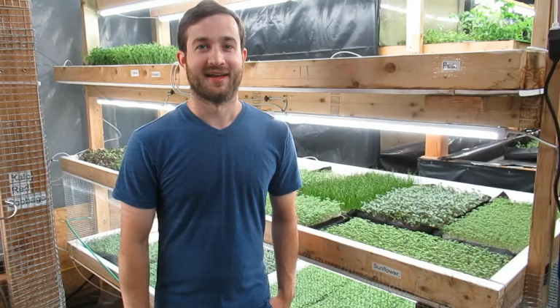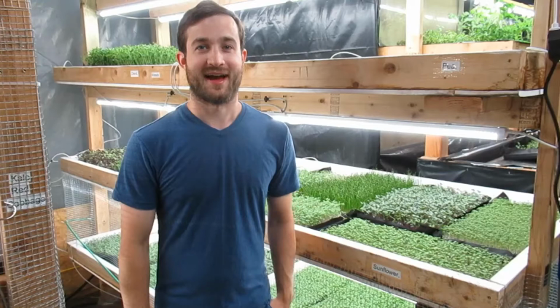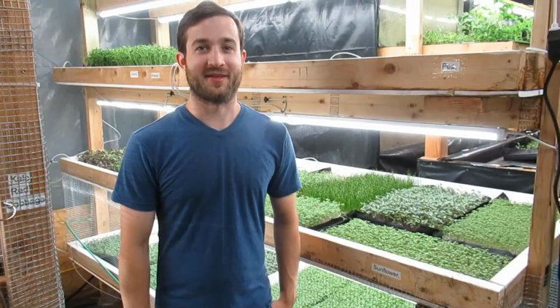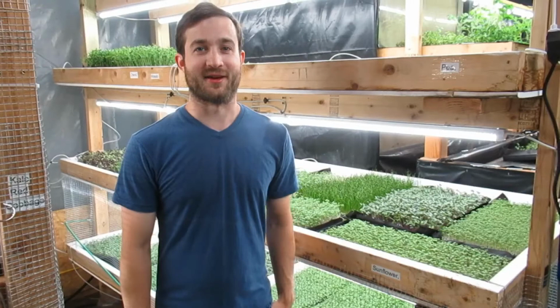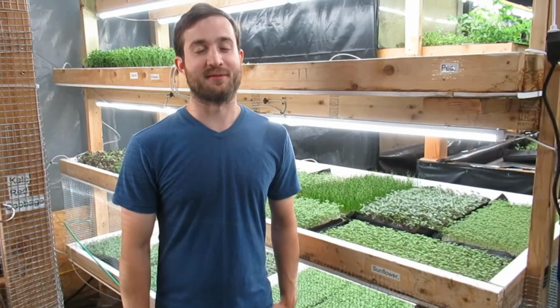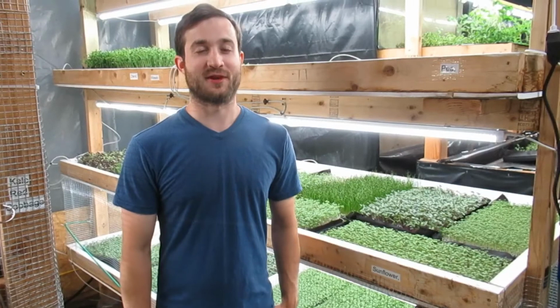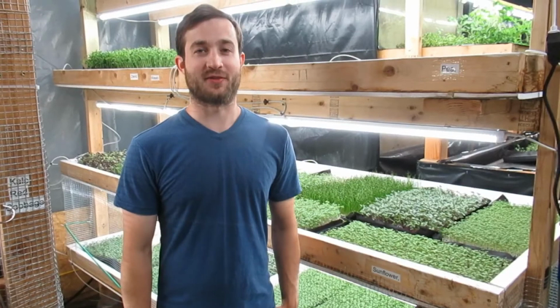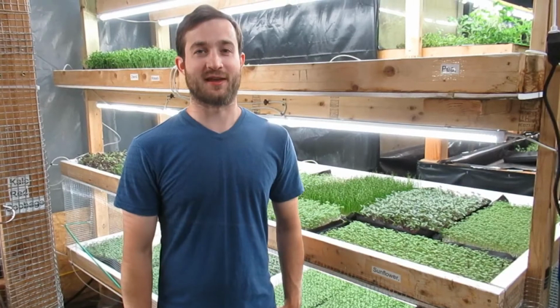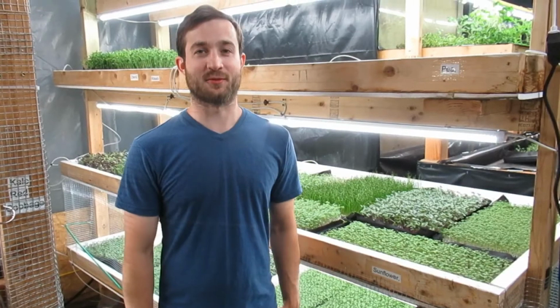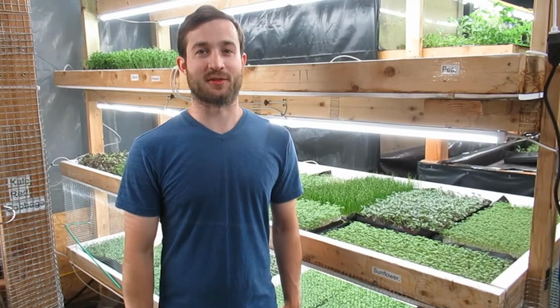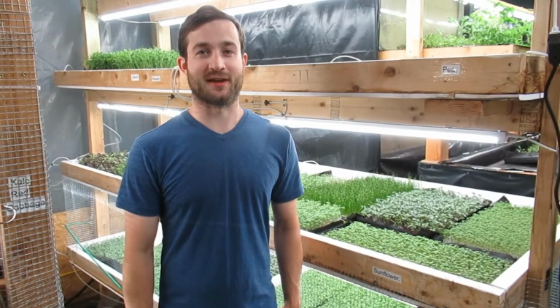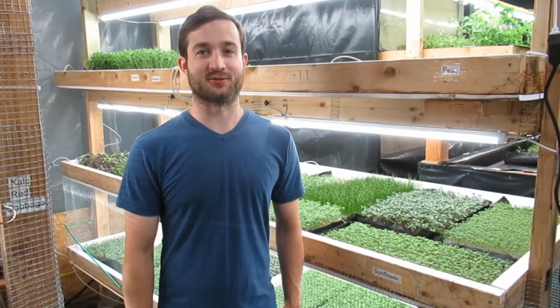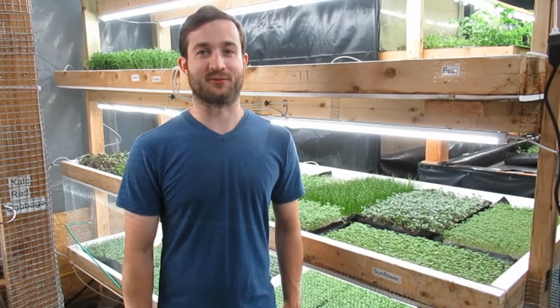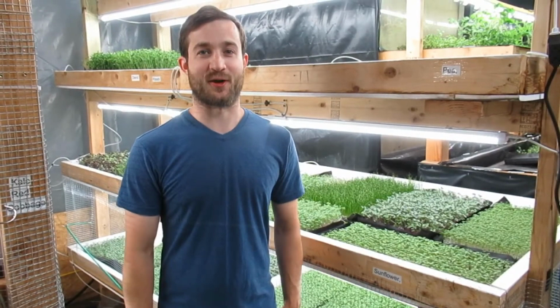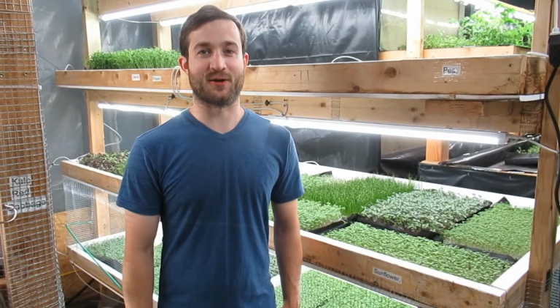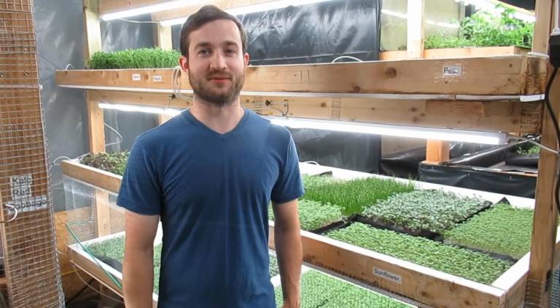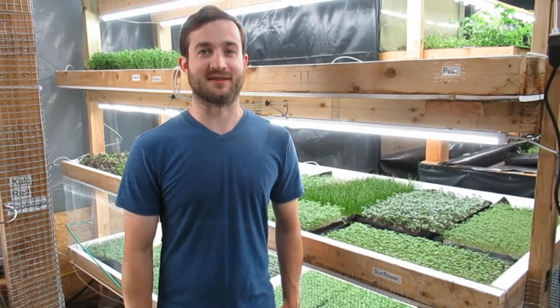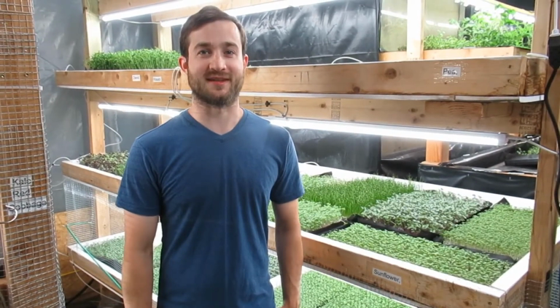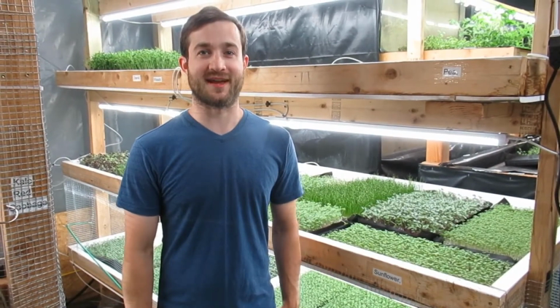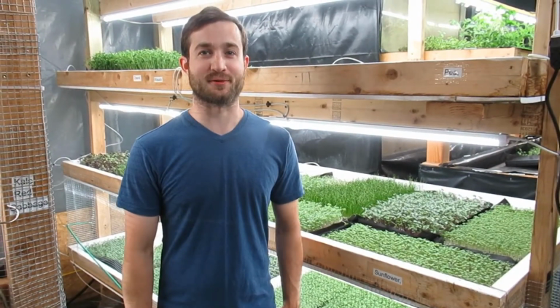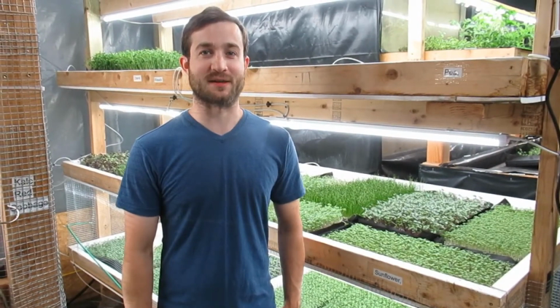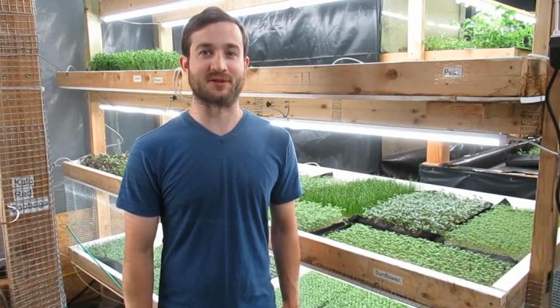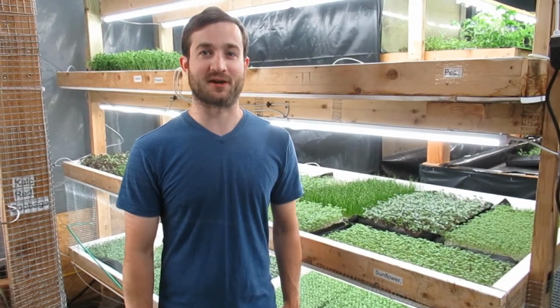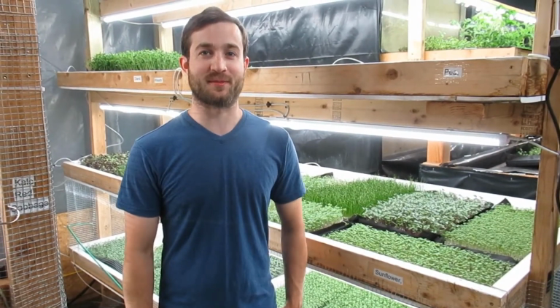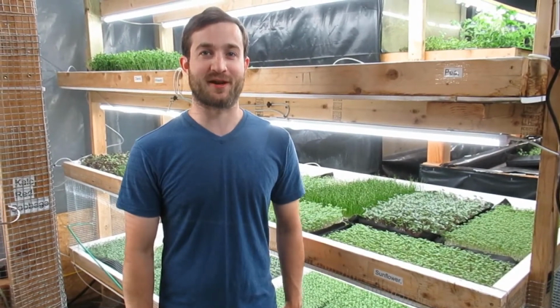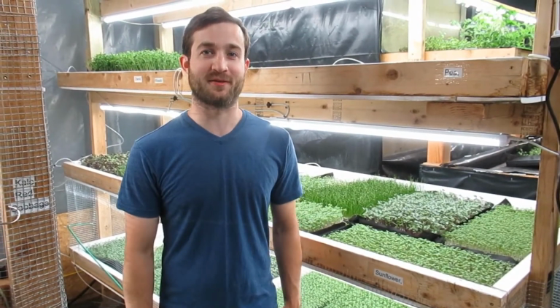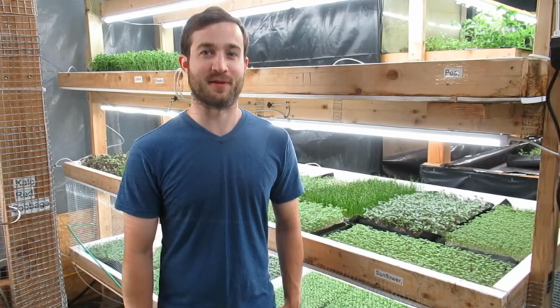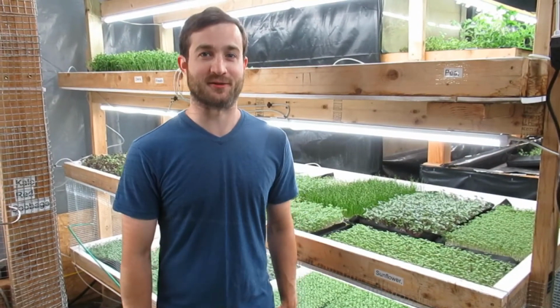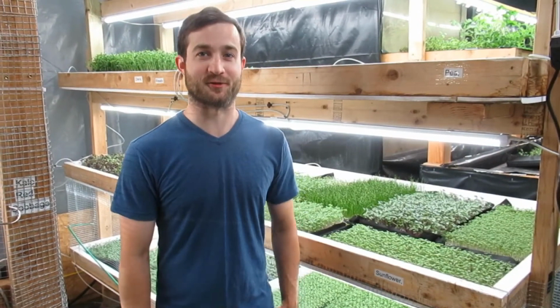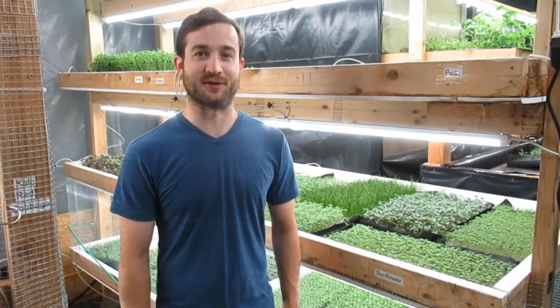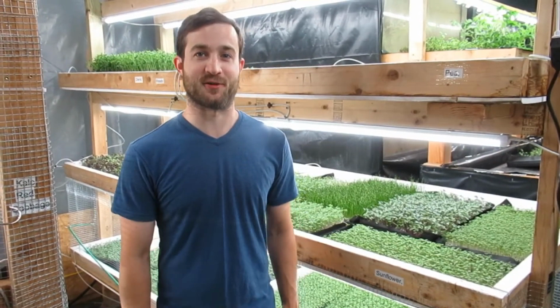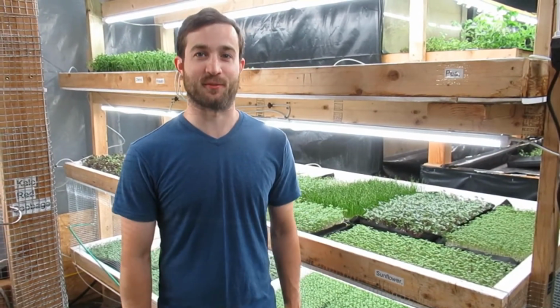Hi there, I'm Jeff Thaler with Lettuce Street Farms, and today we're going to be talking about microgreens farming.